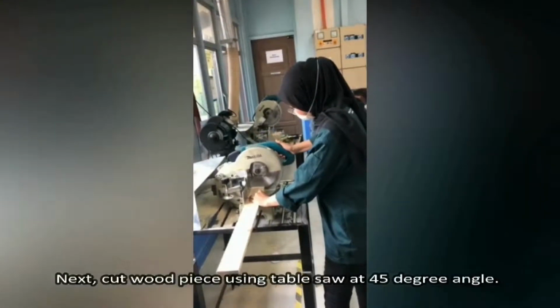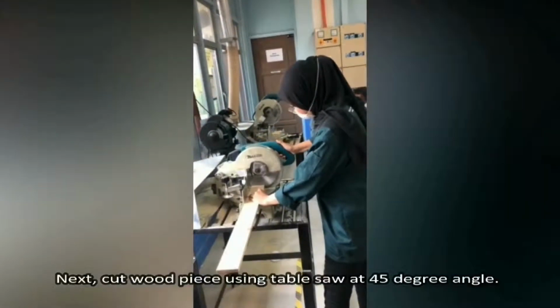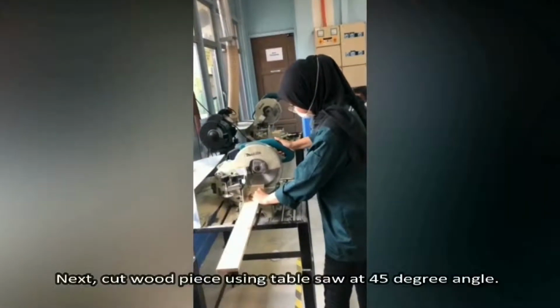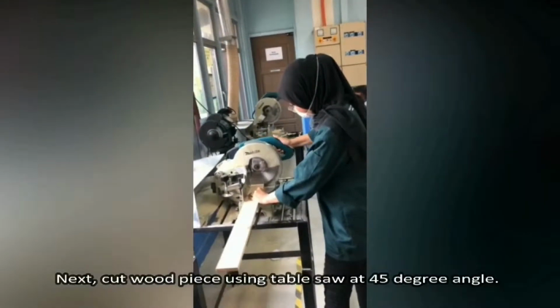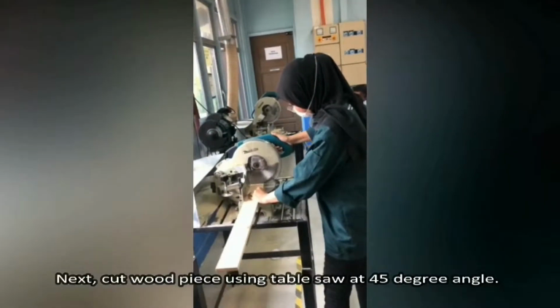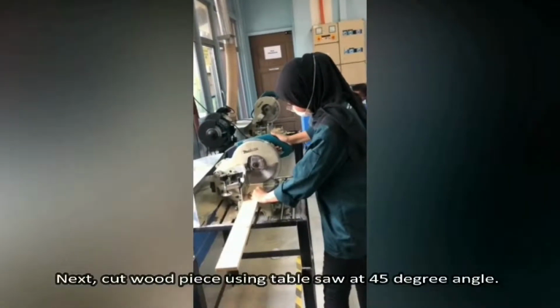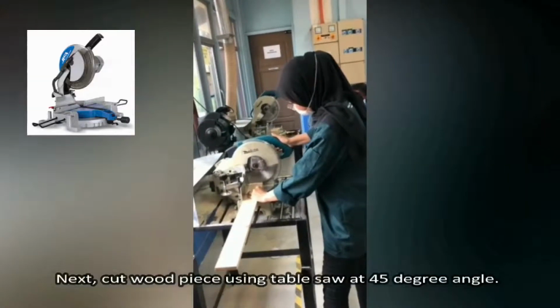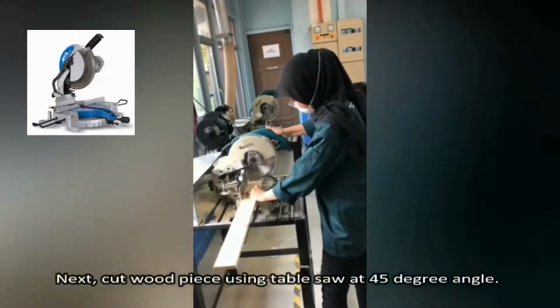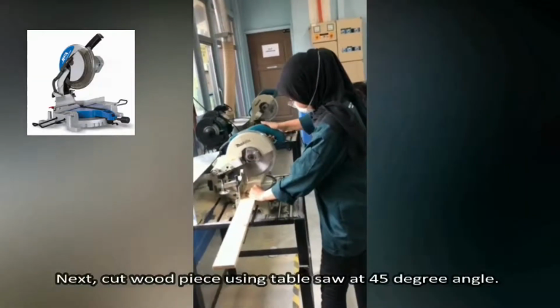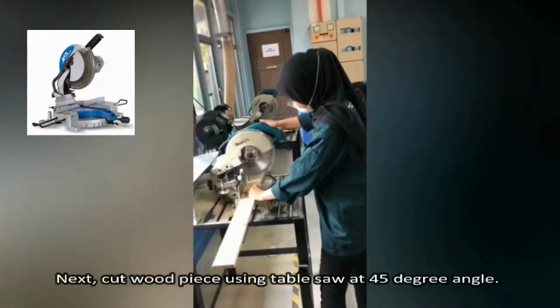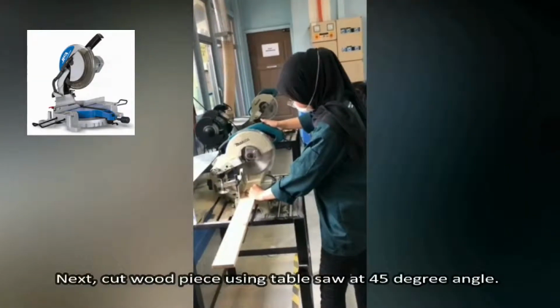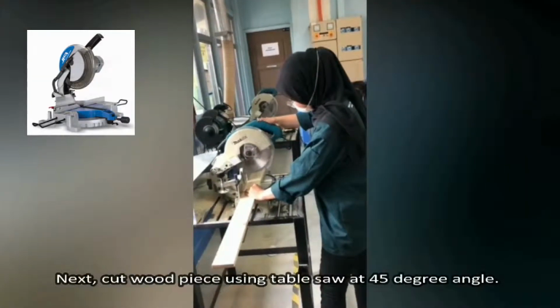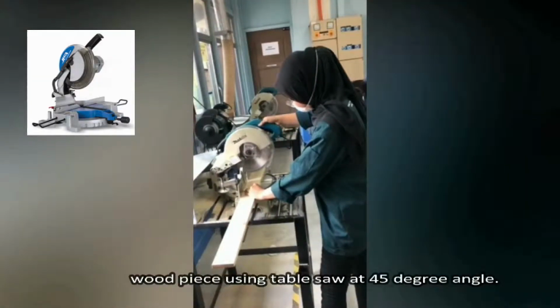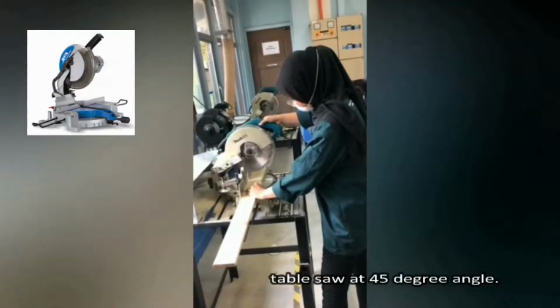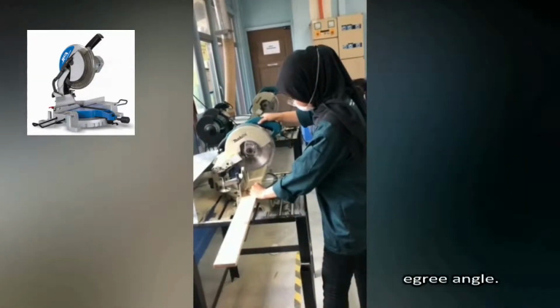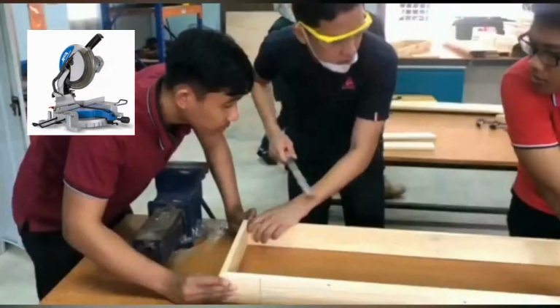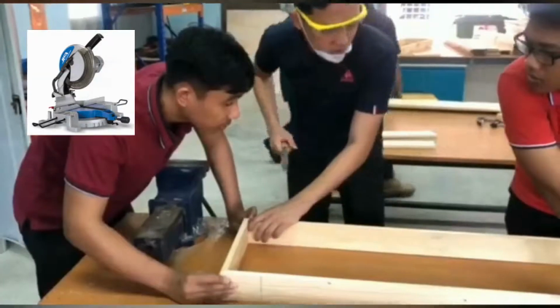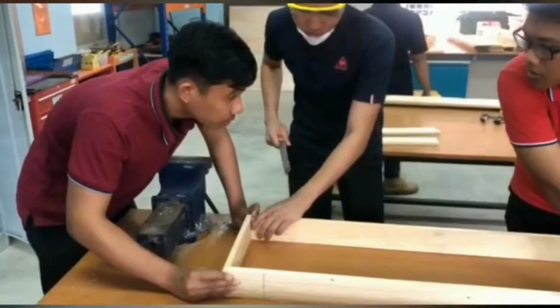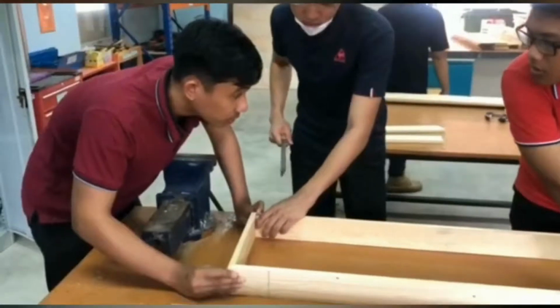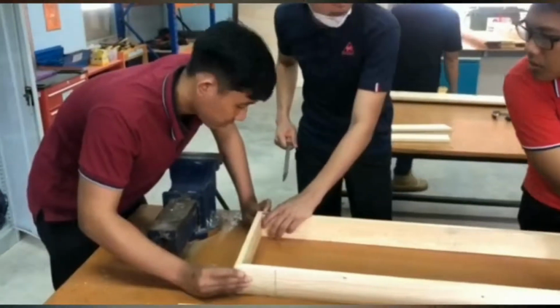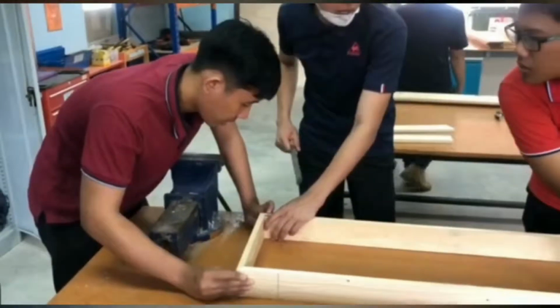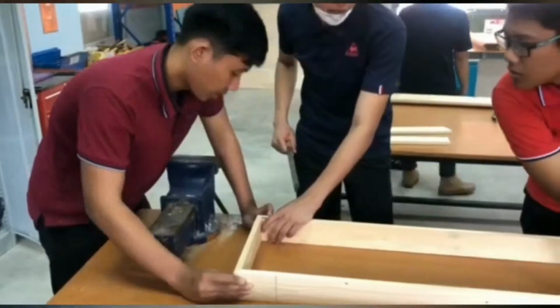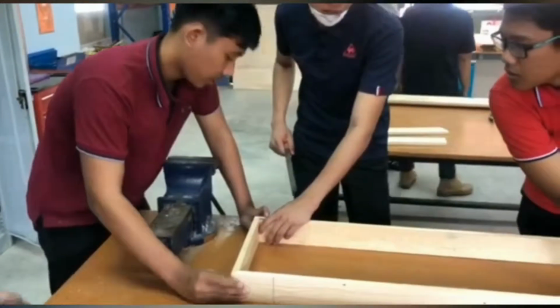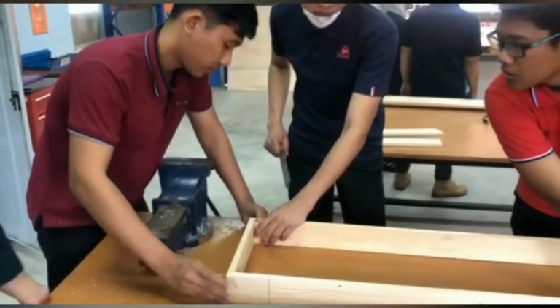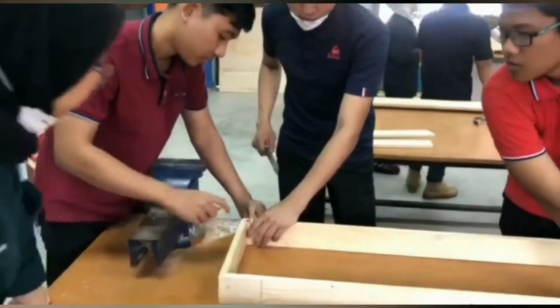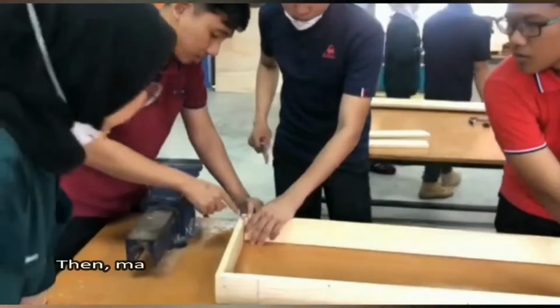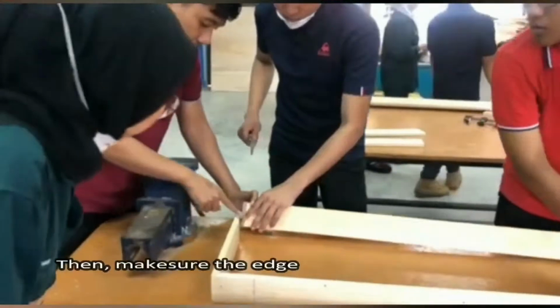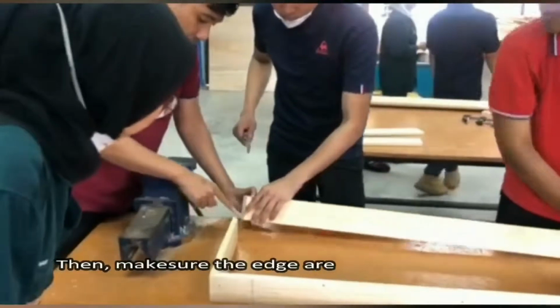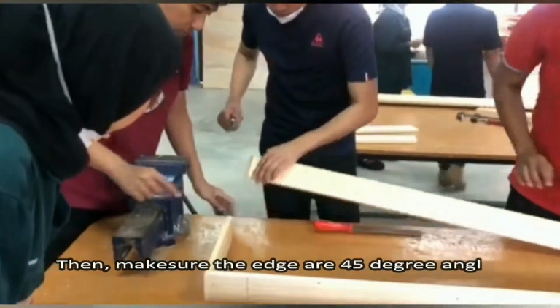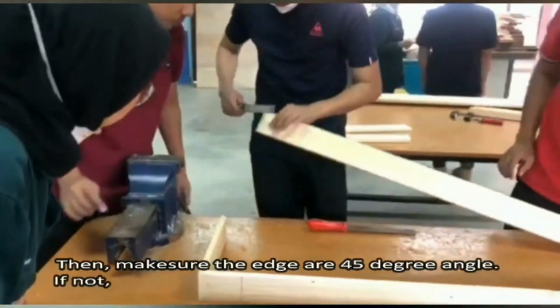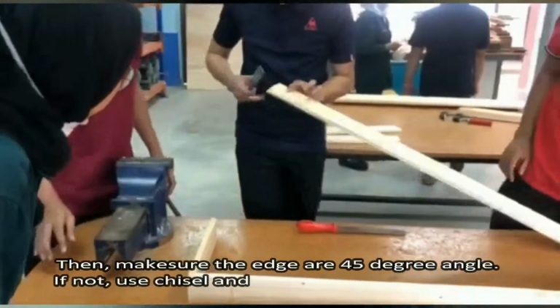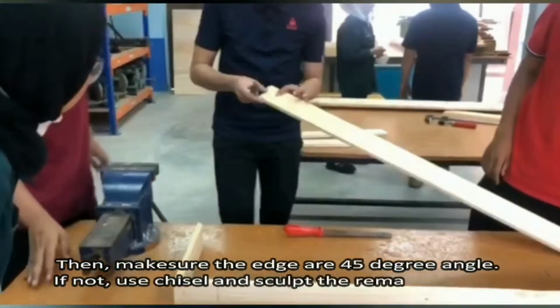Next, cut the wood piece using a treble saw at a 45 degree angle.